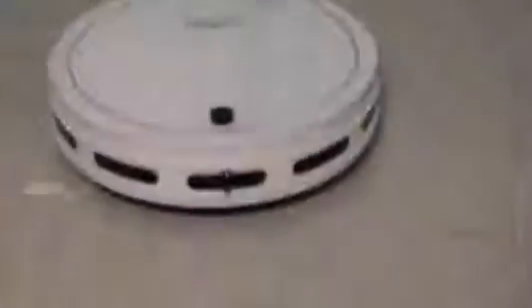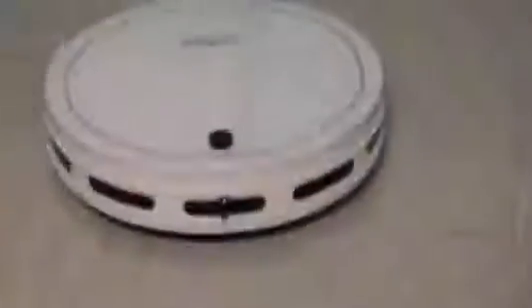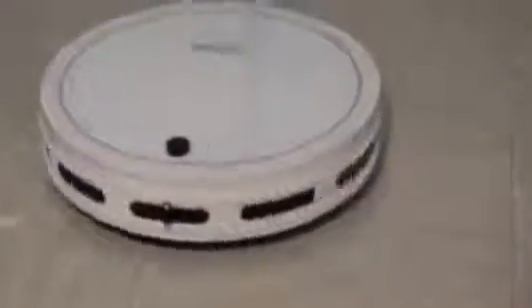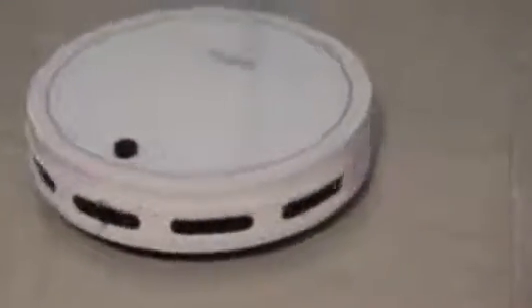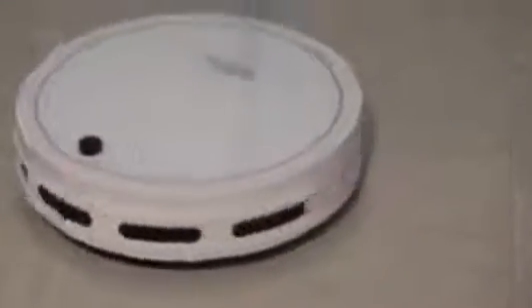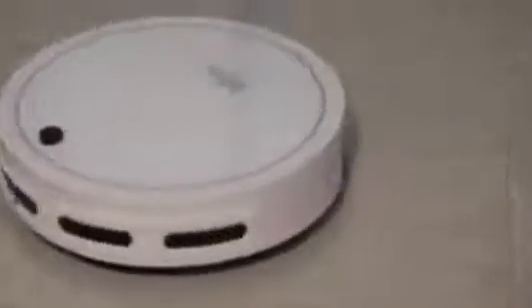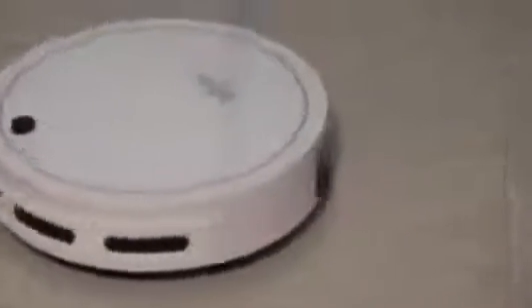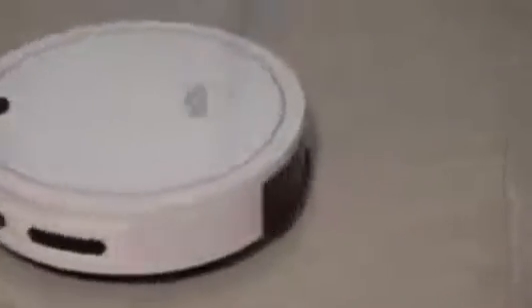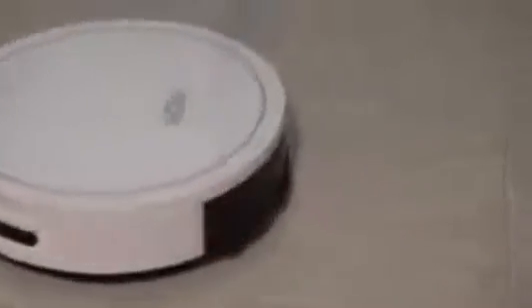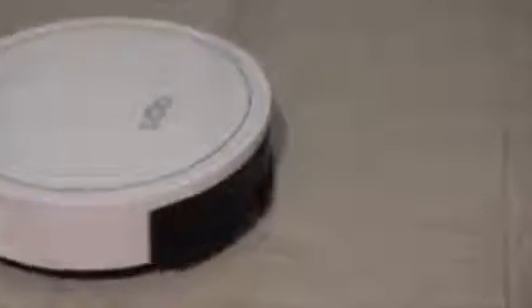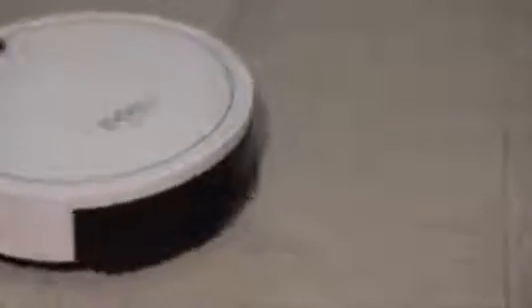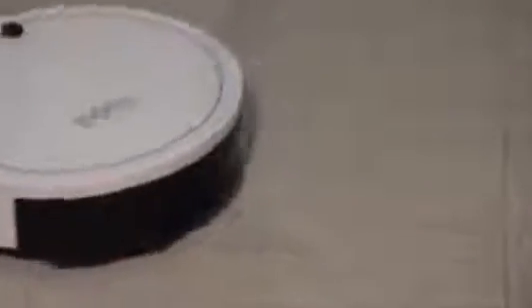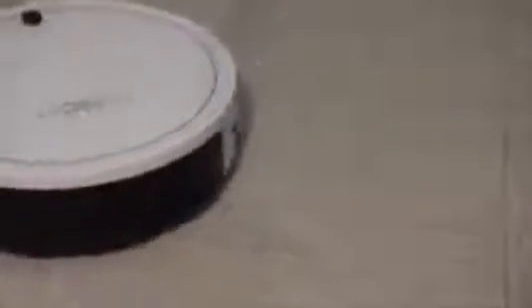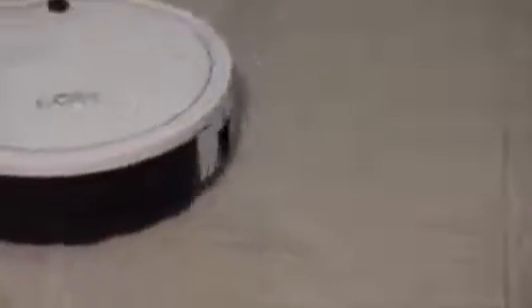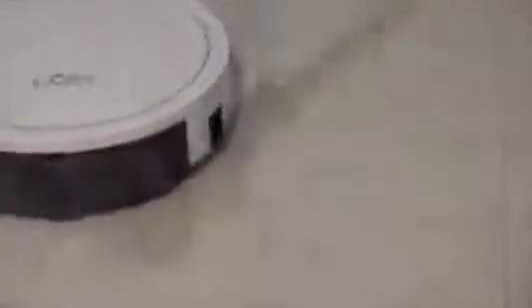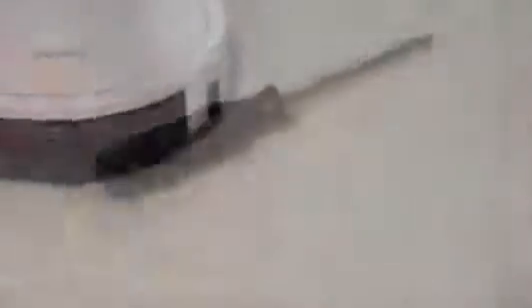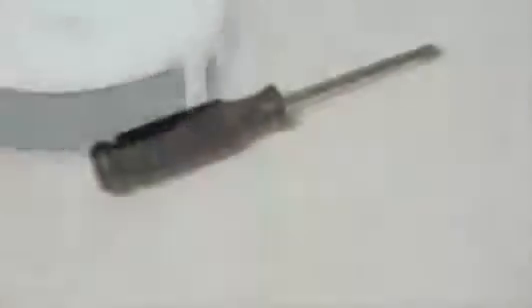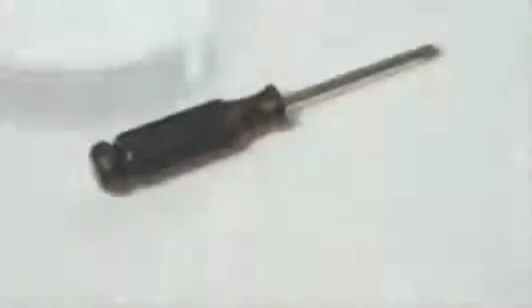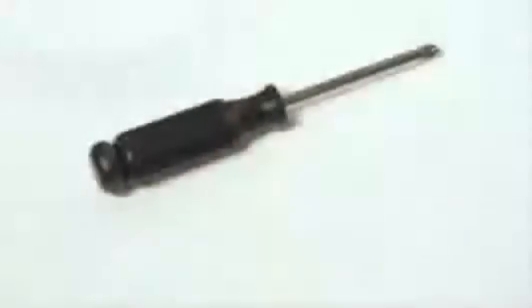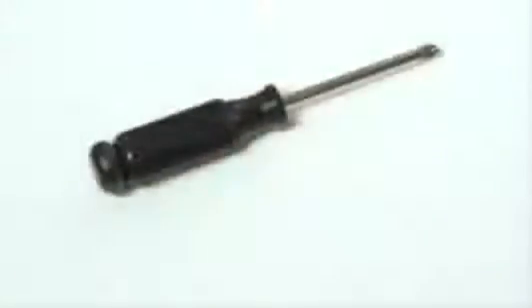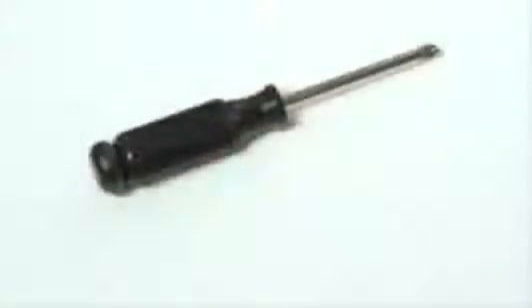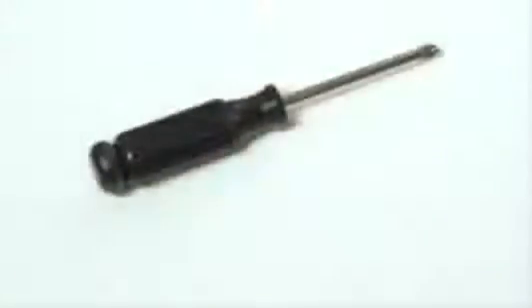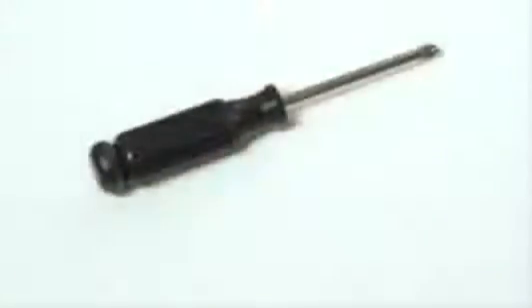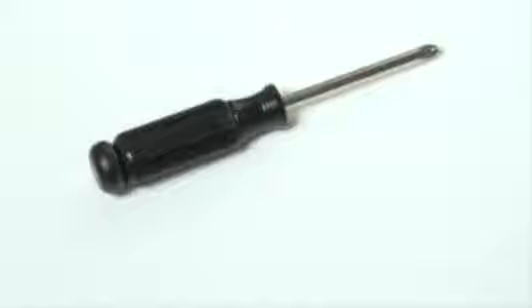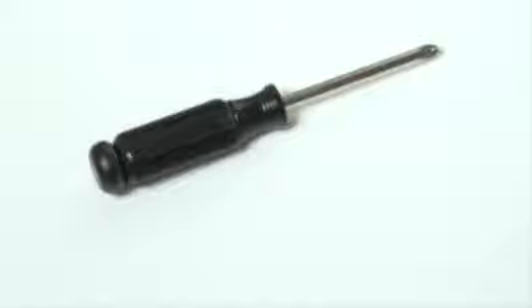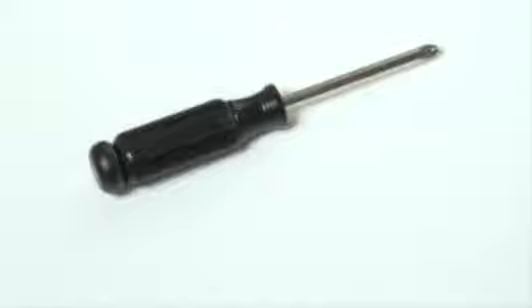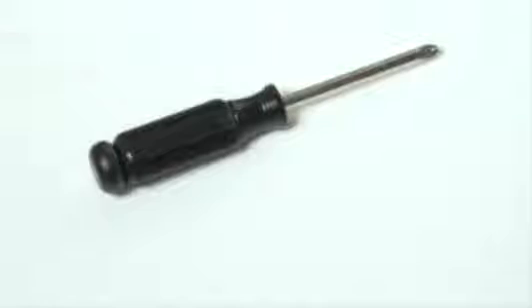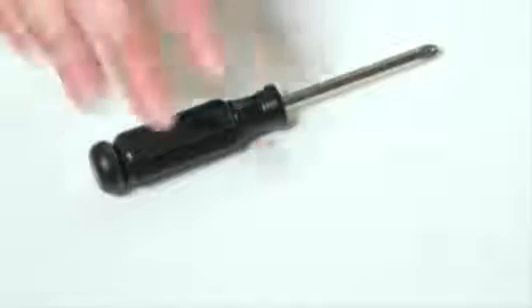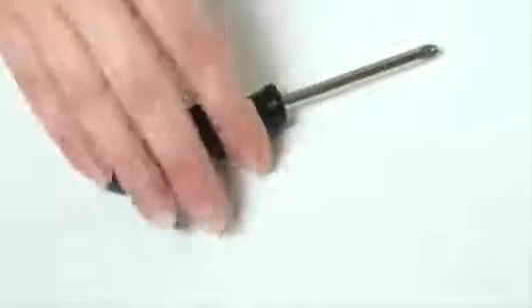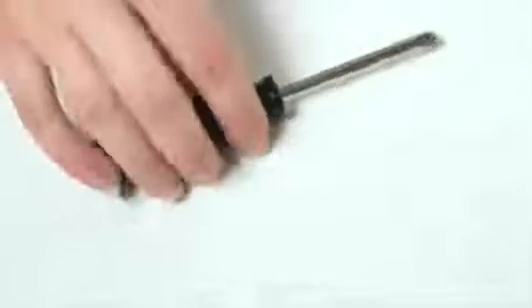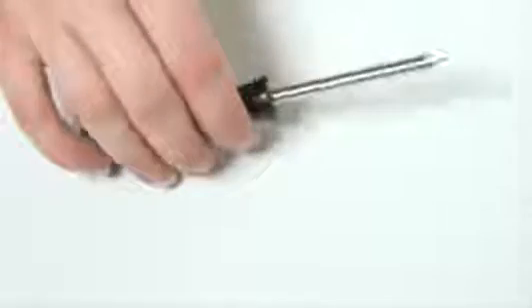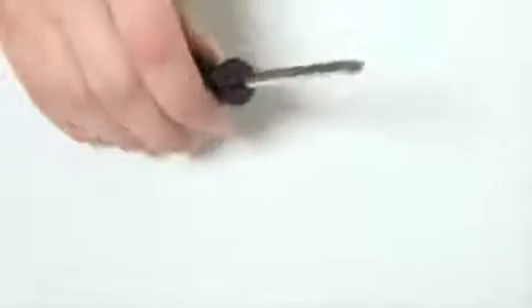In order to open up Bobbi and replace any of her internal parts, you will need a Phillips head screwdriver.